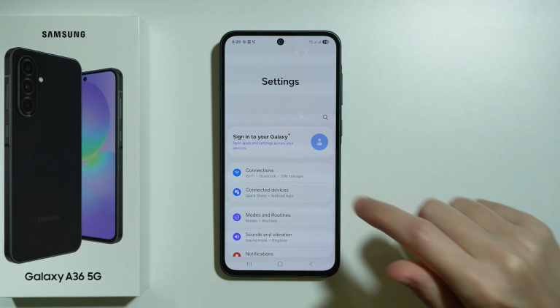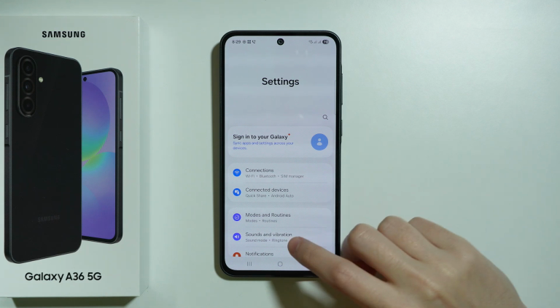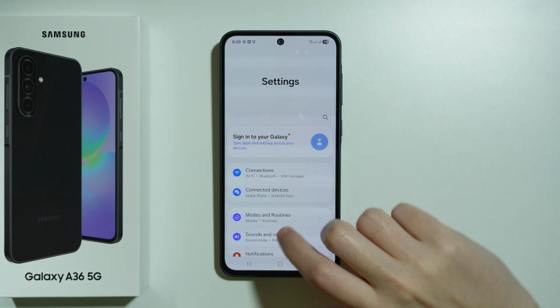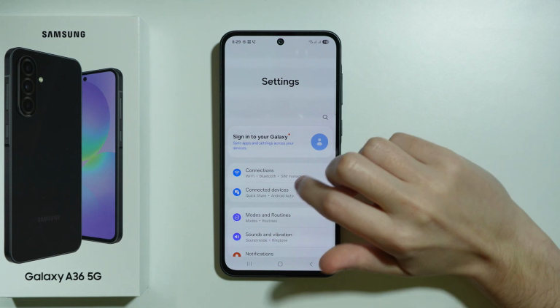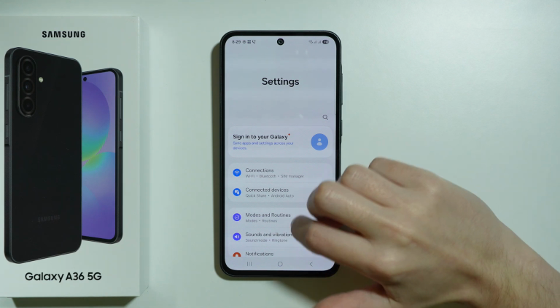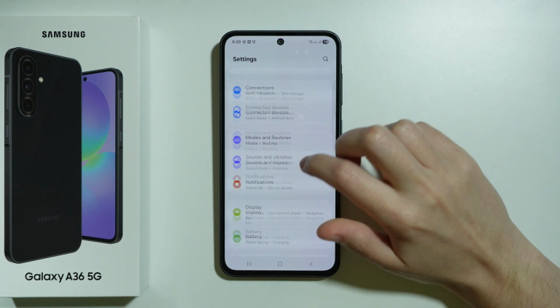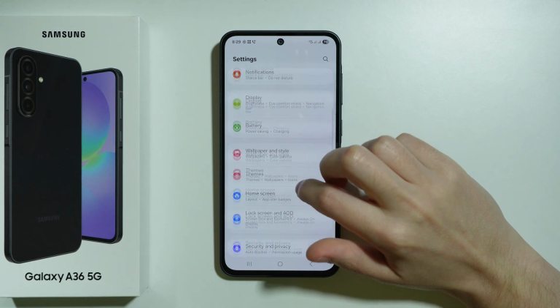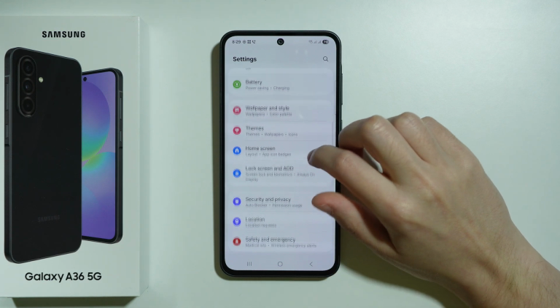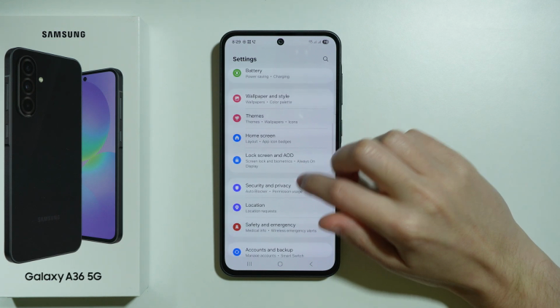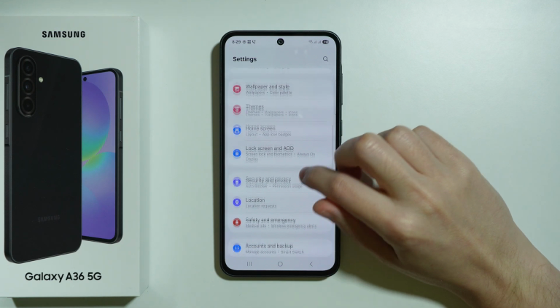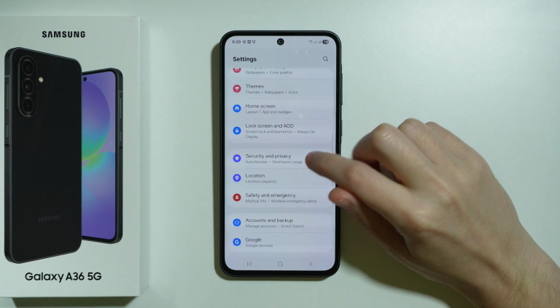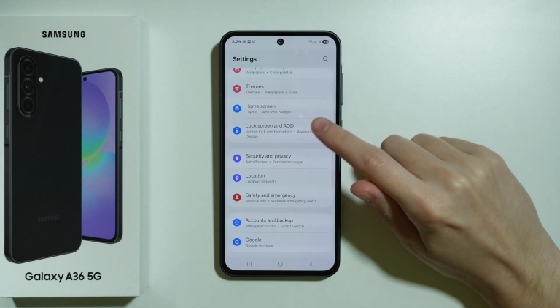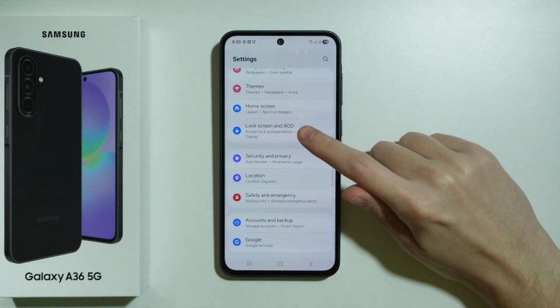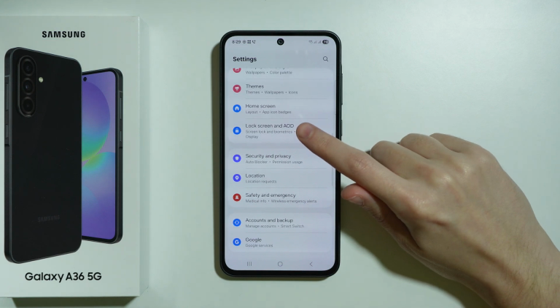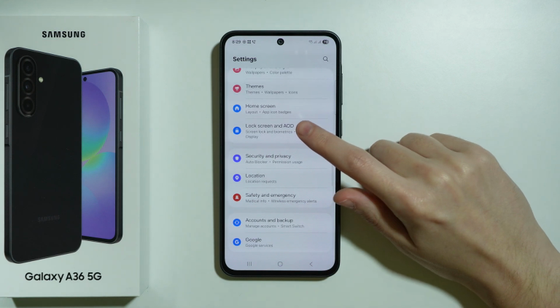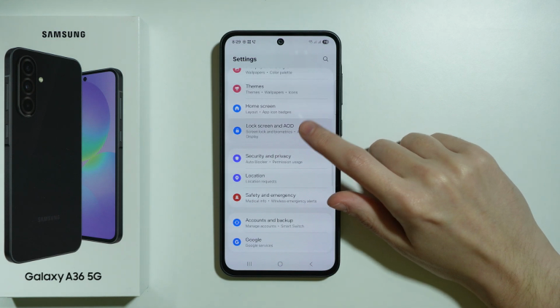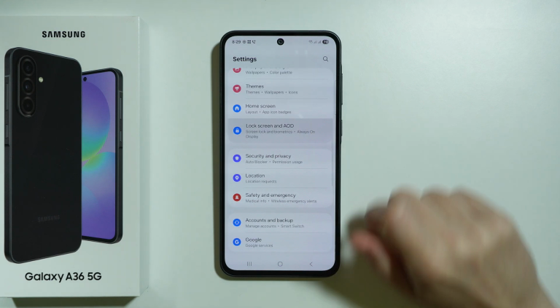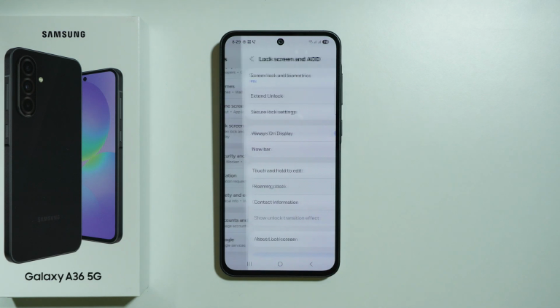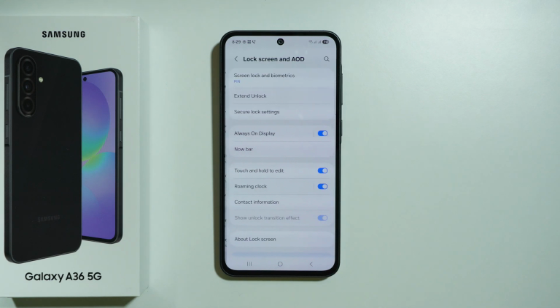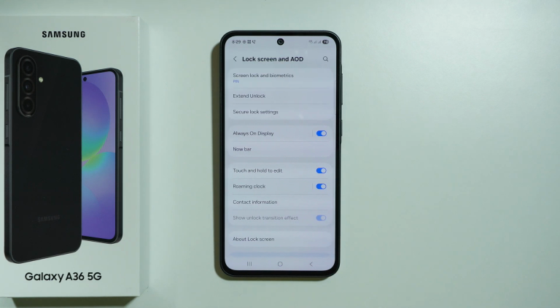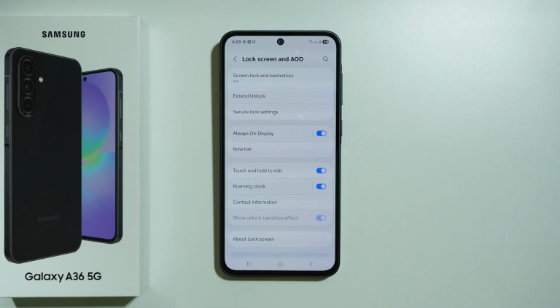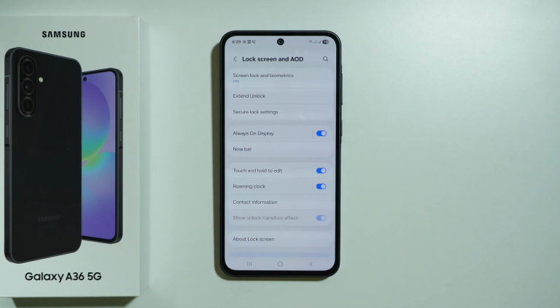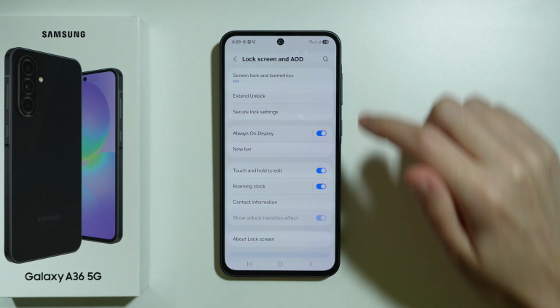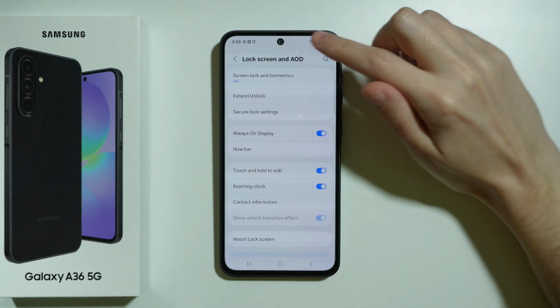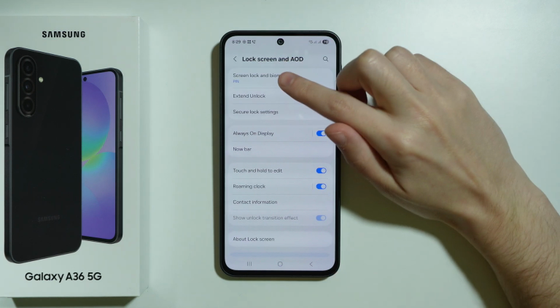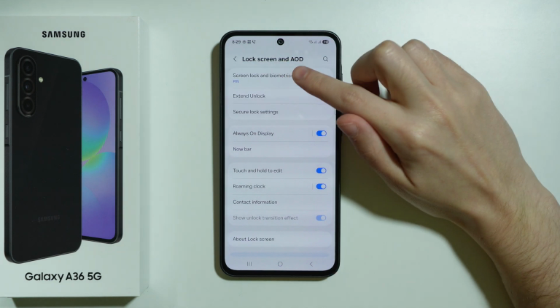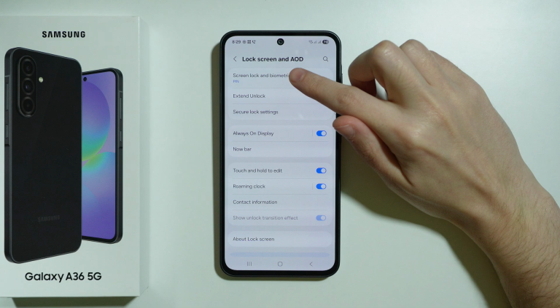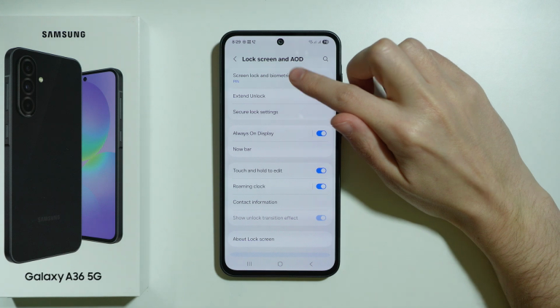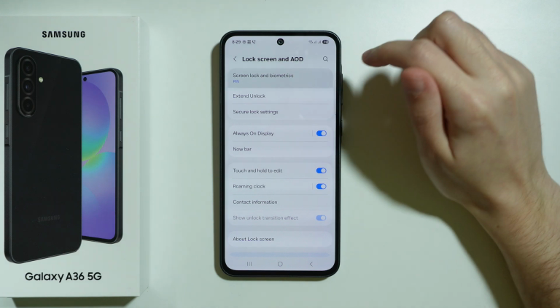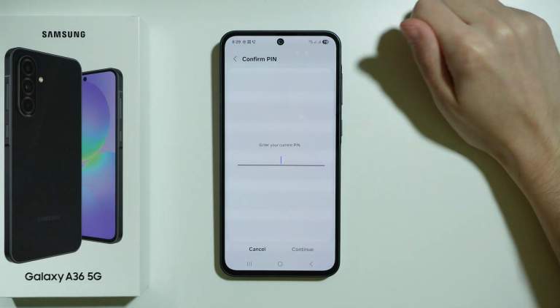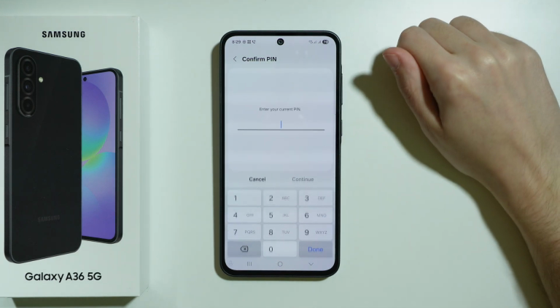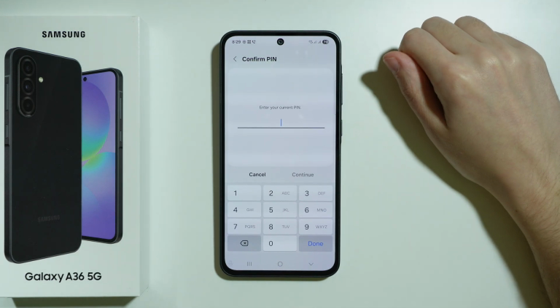We need to scroll down just a little bit to go to Lock Screen and AOD, and then we want to go to Screen Lock and Biometrics.